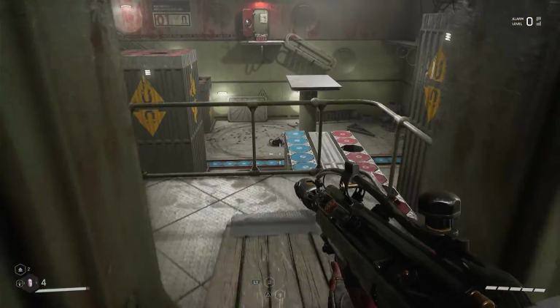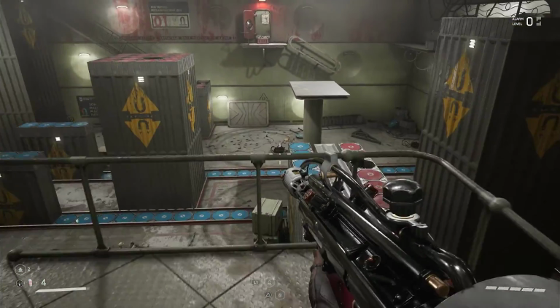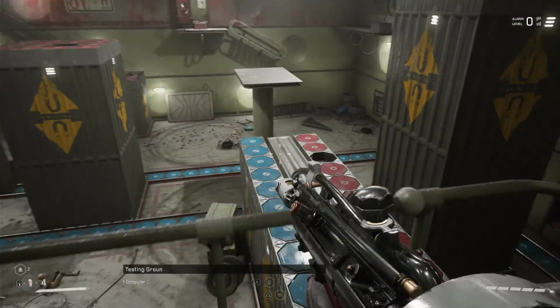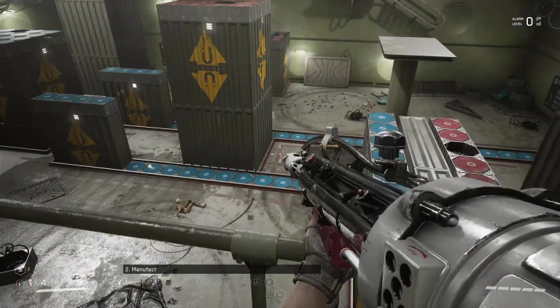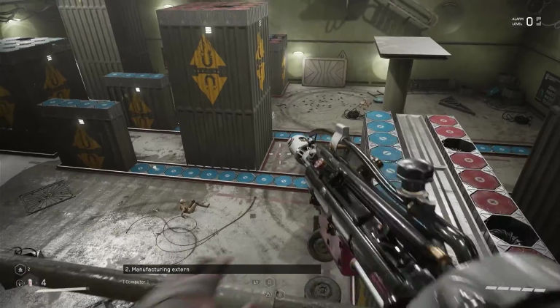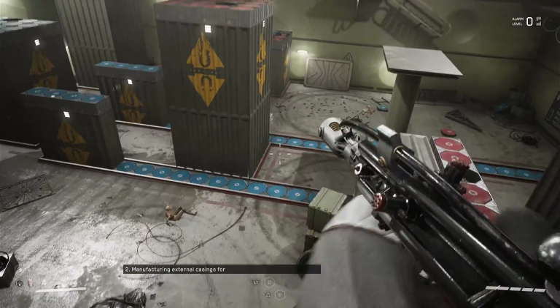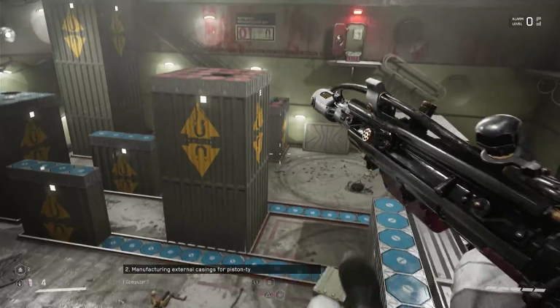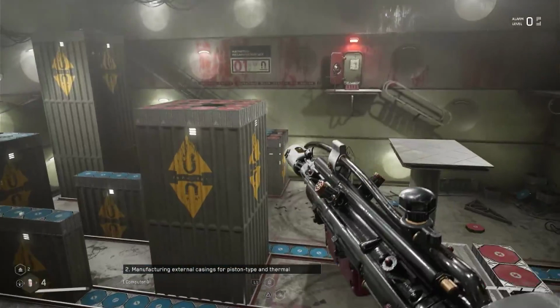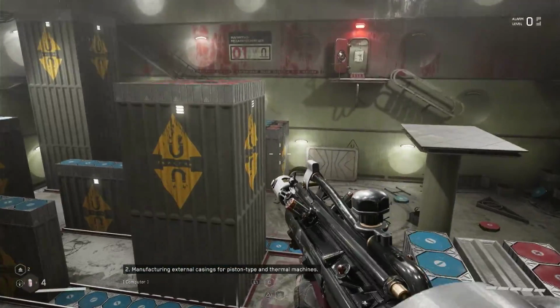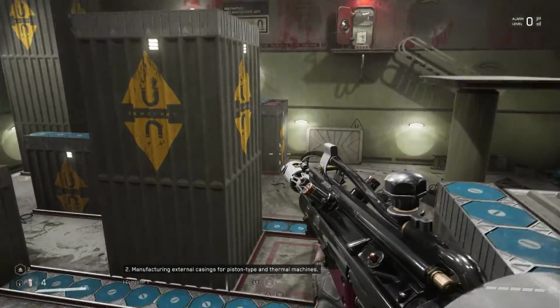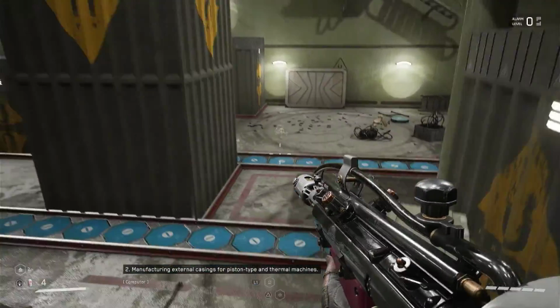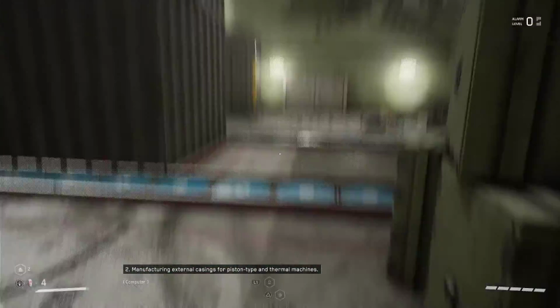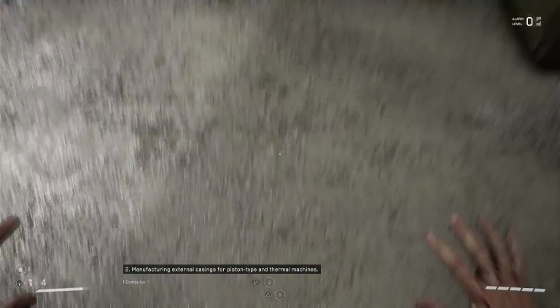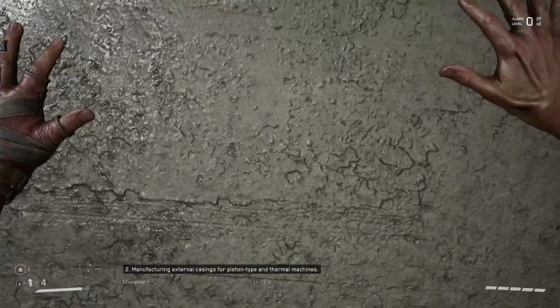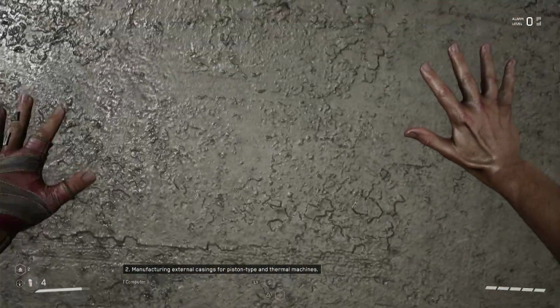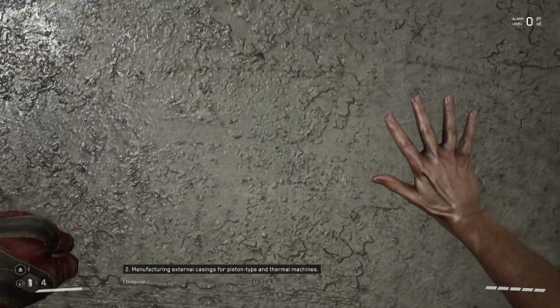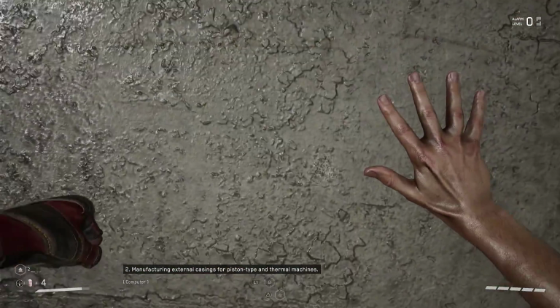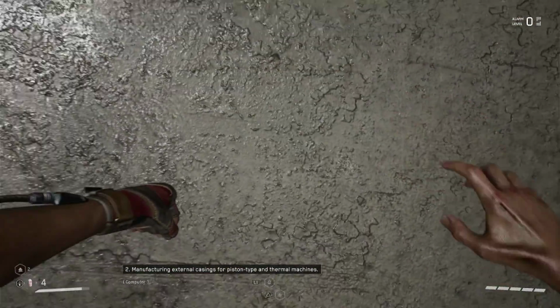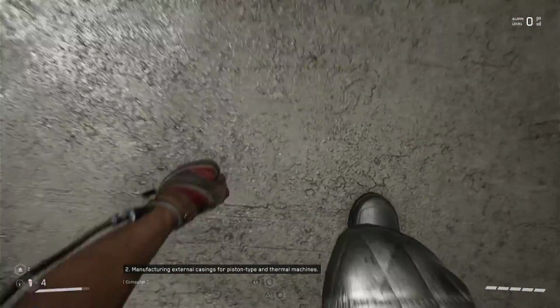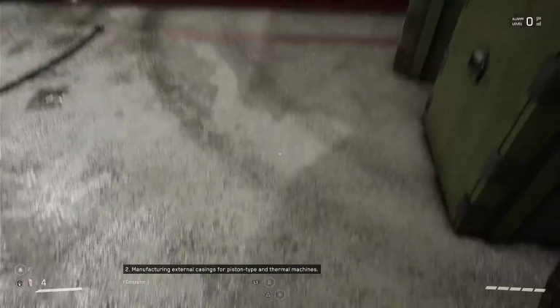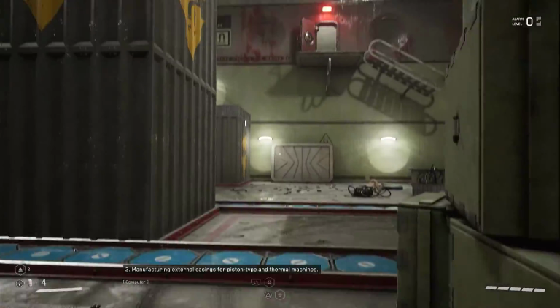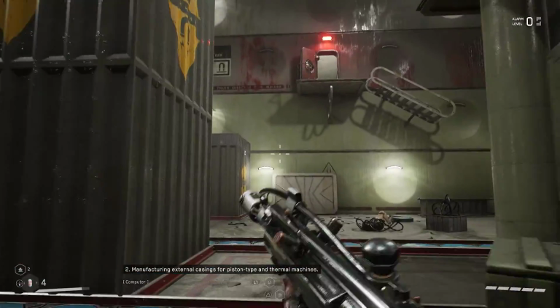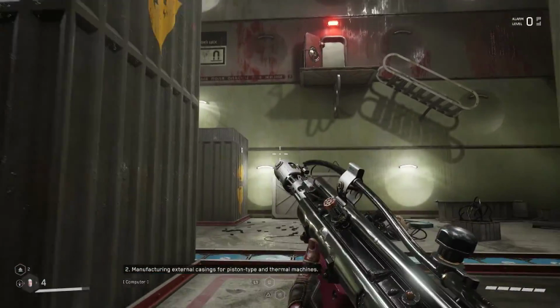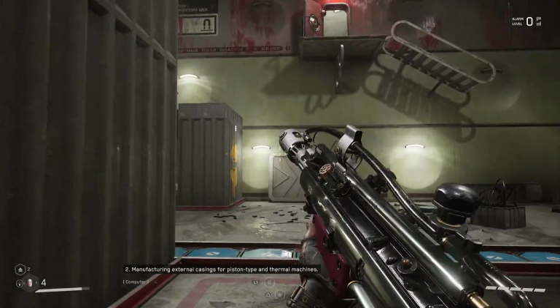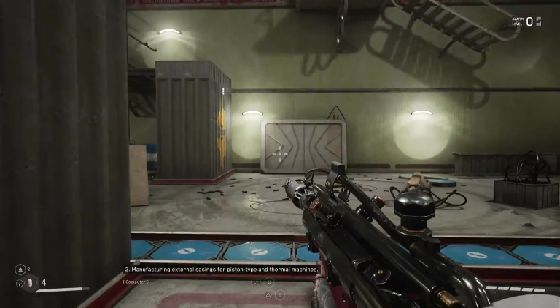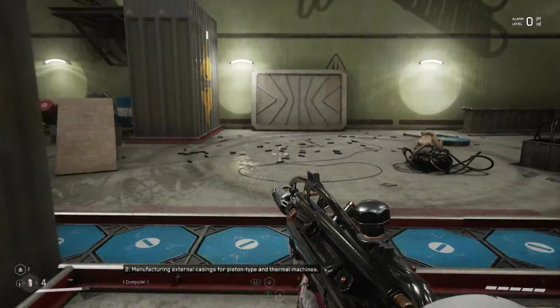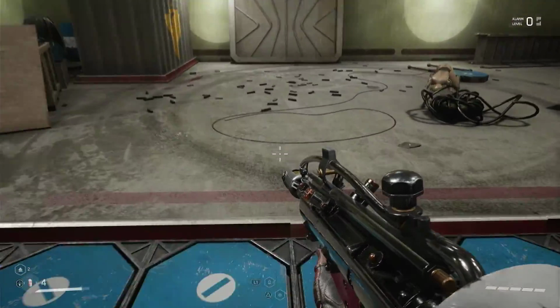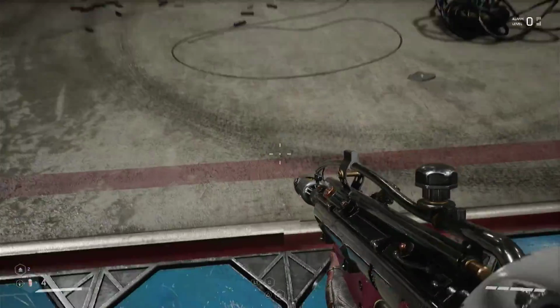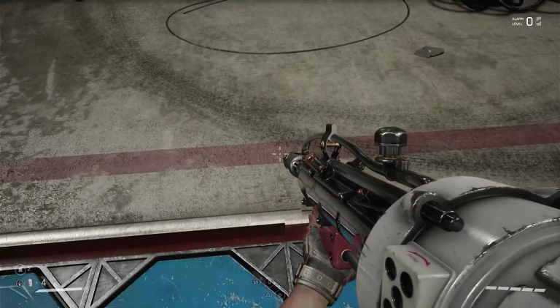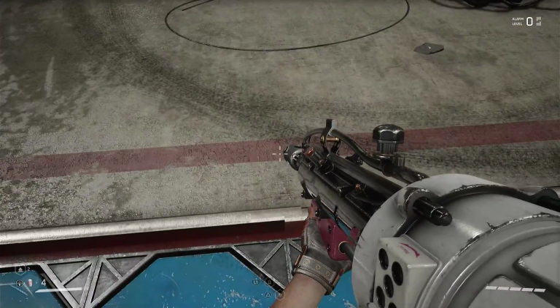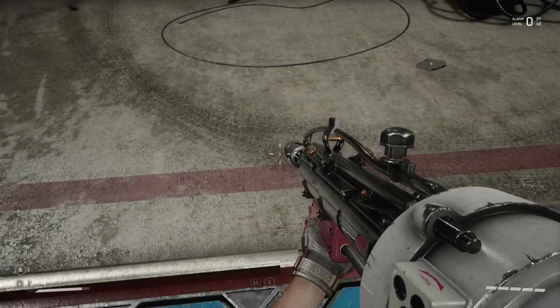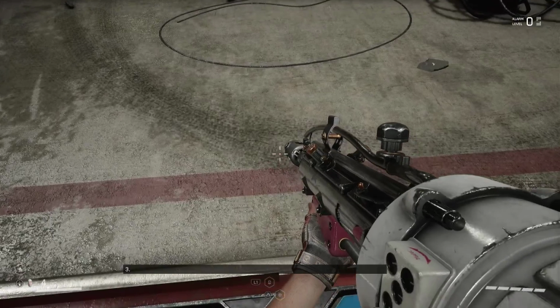Testing internal casings for piston type and thermal machines. Regular and cylindrical surface grinding.